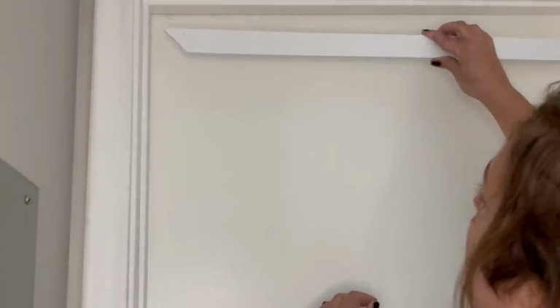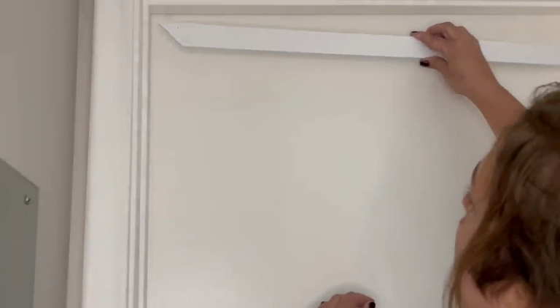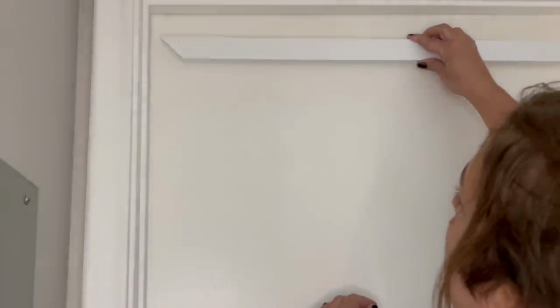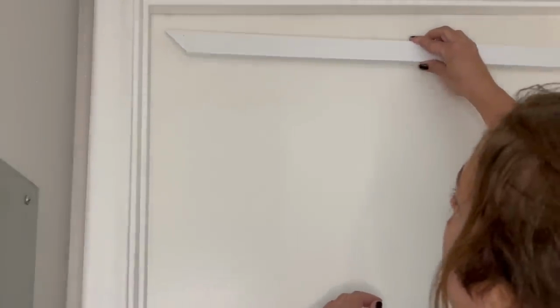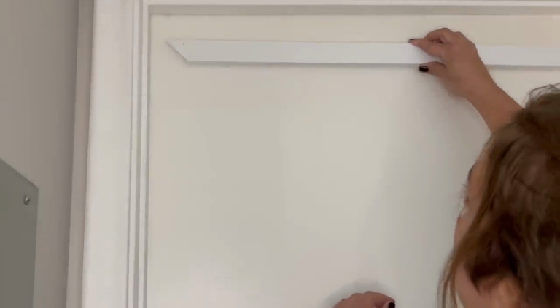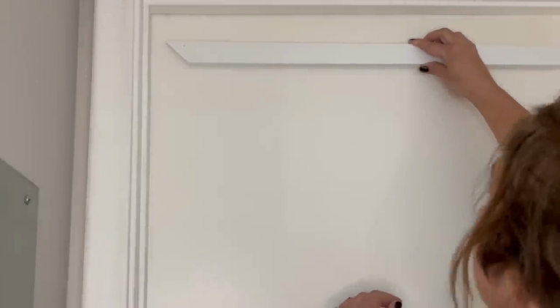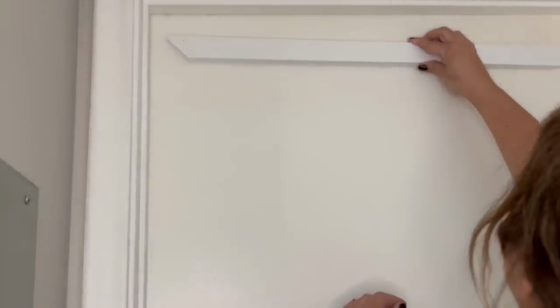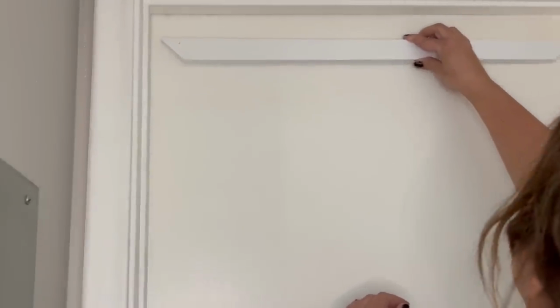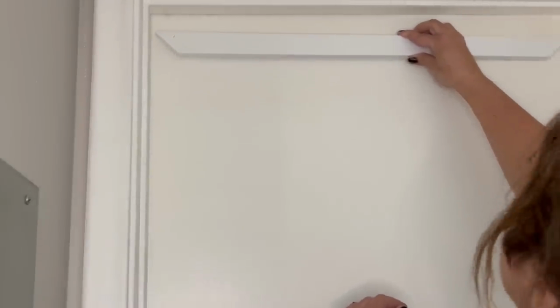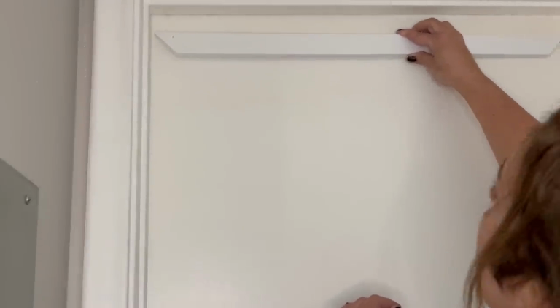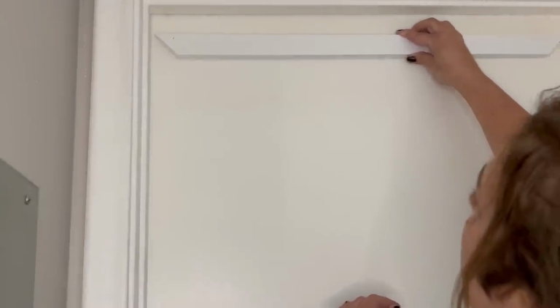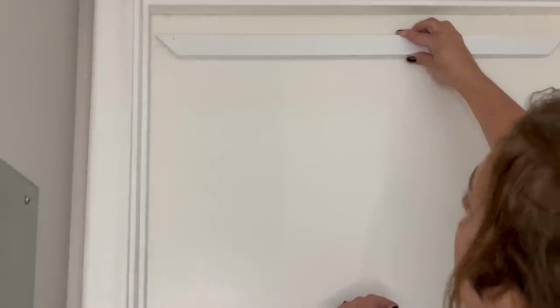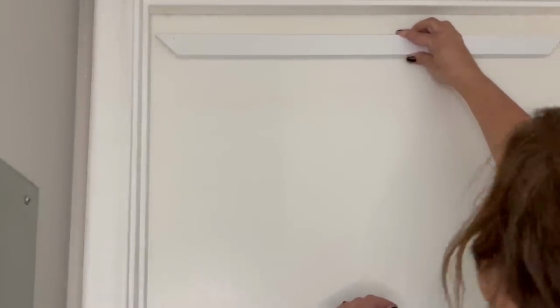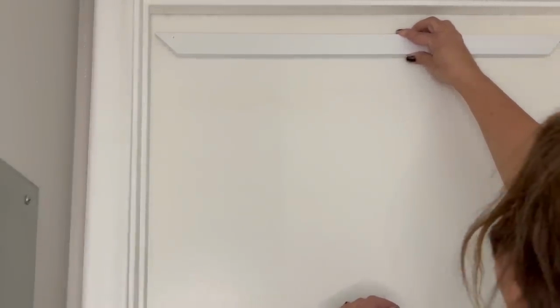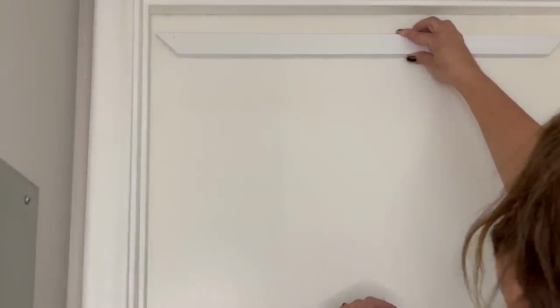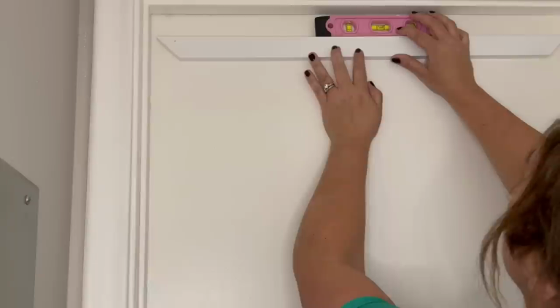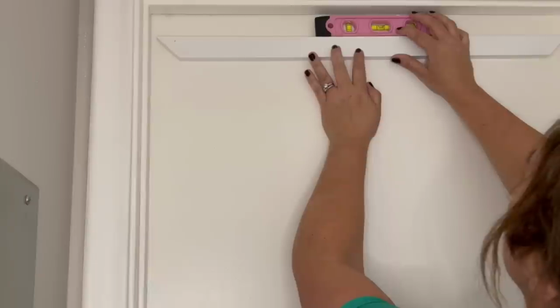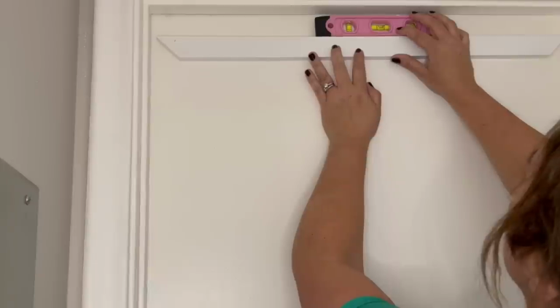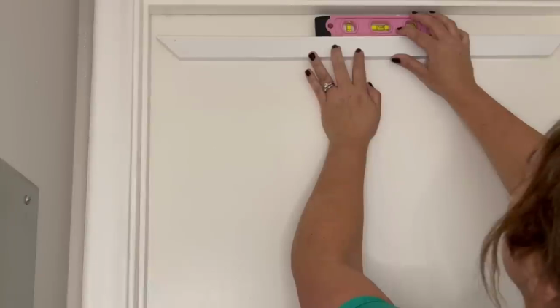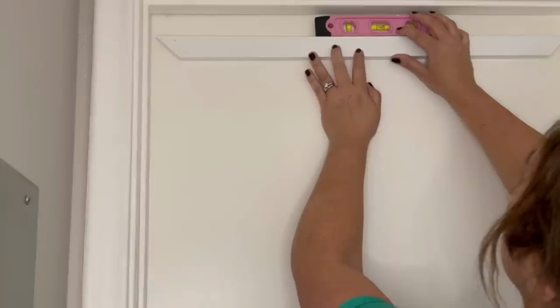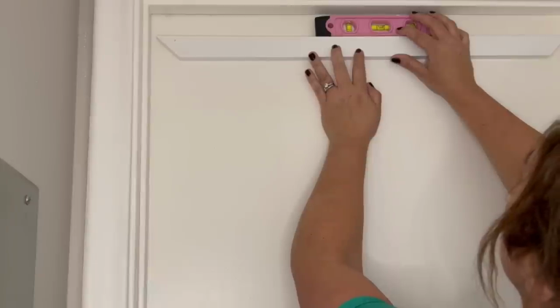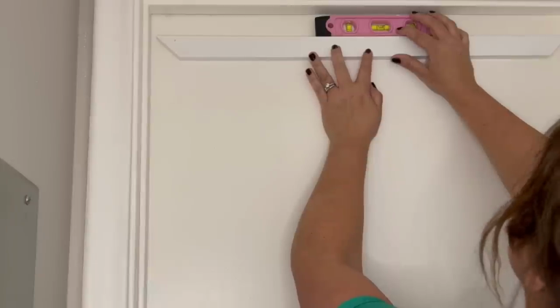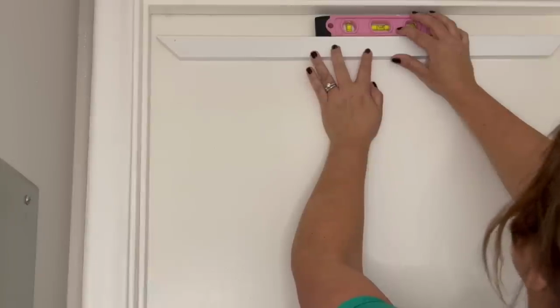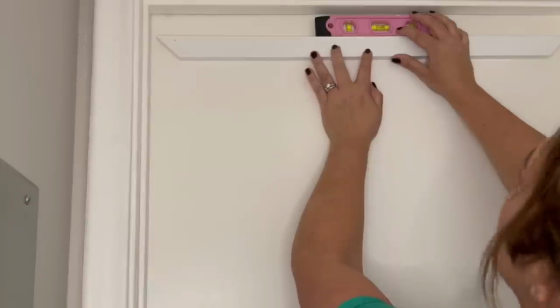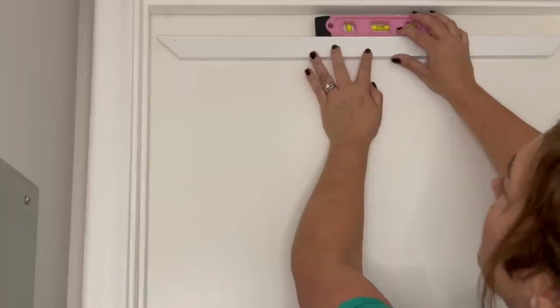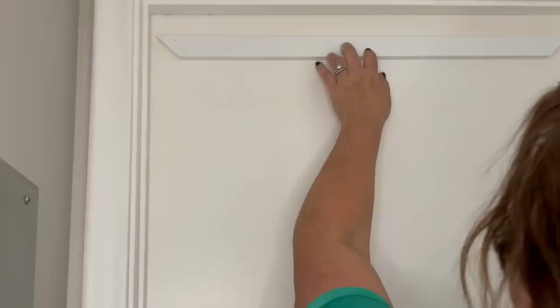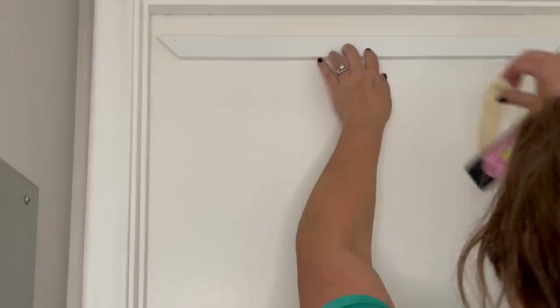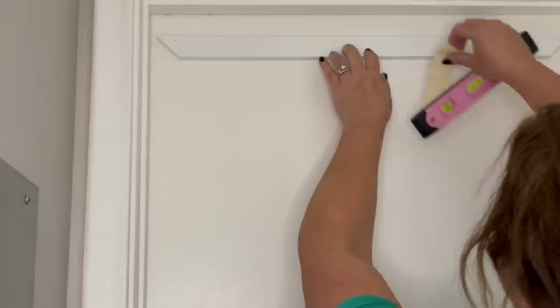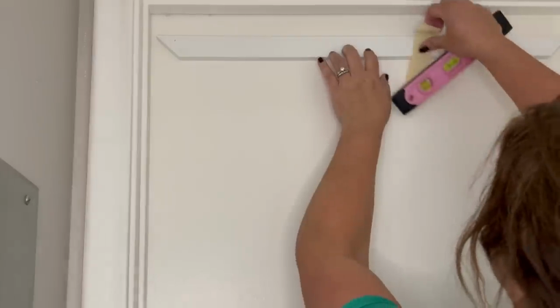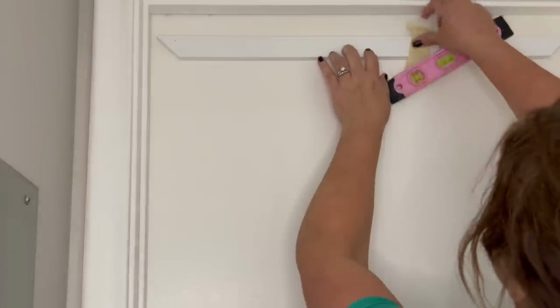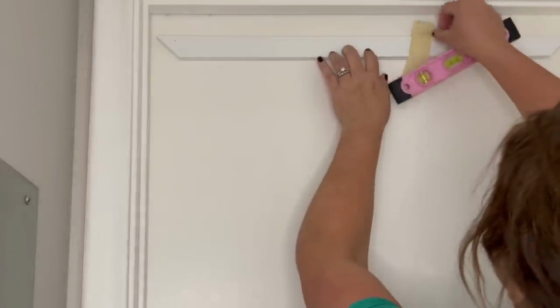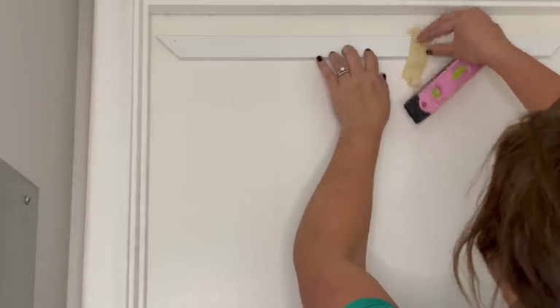For the upper left corner, I set the cuts at two 45-degree angles so that the corner pieces would fit together perfectly.